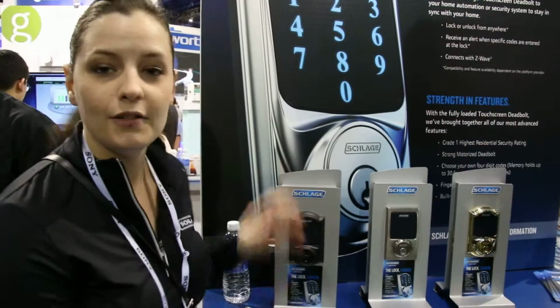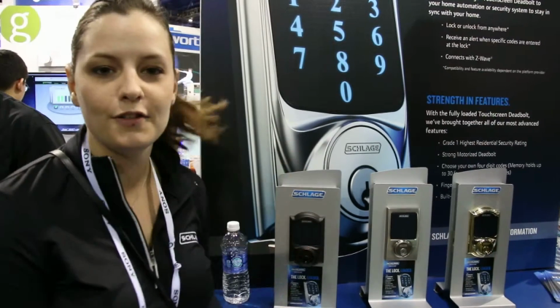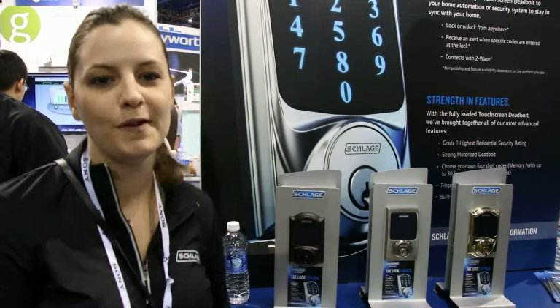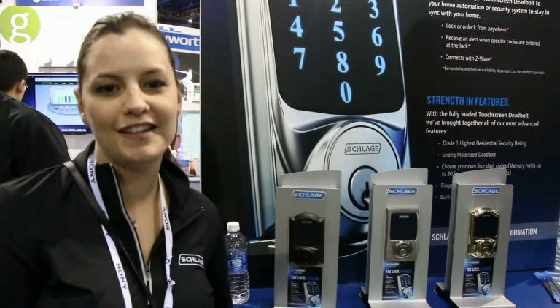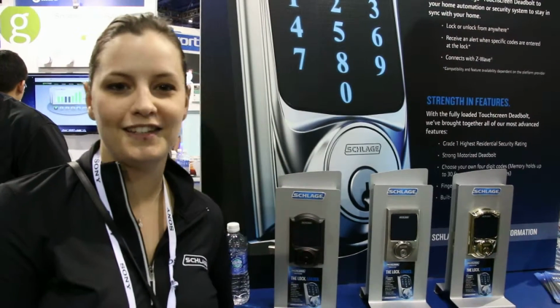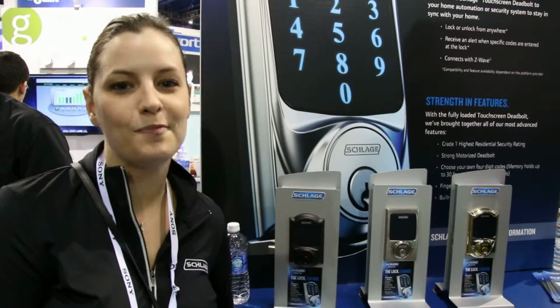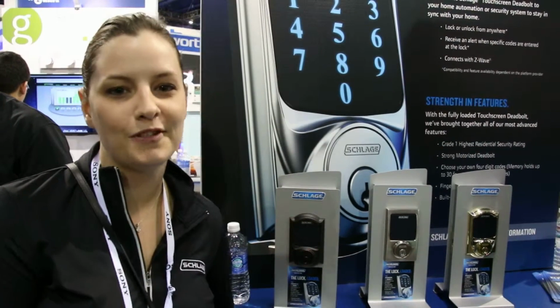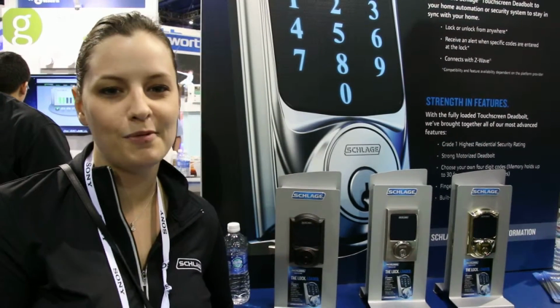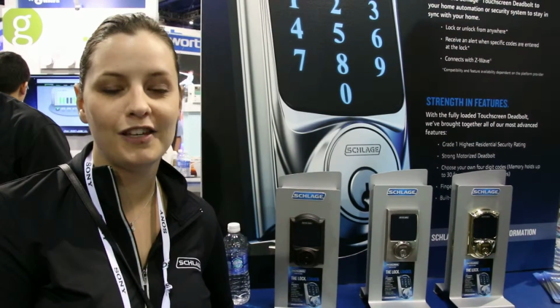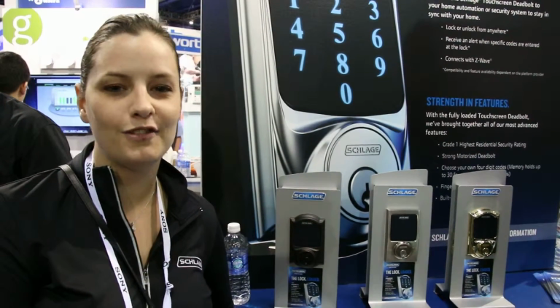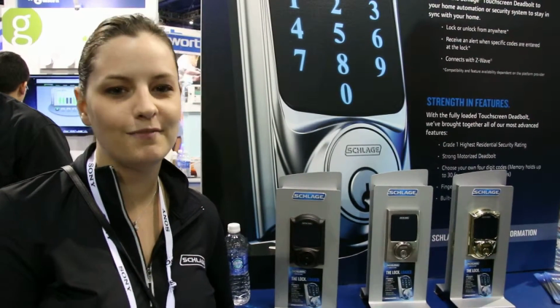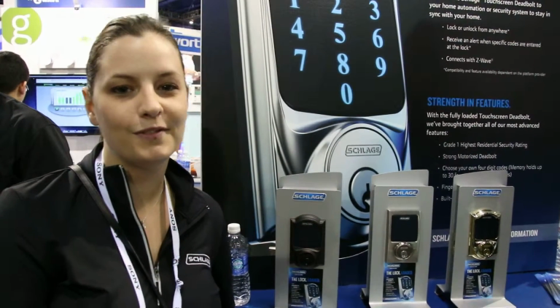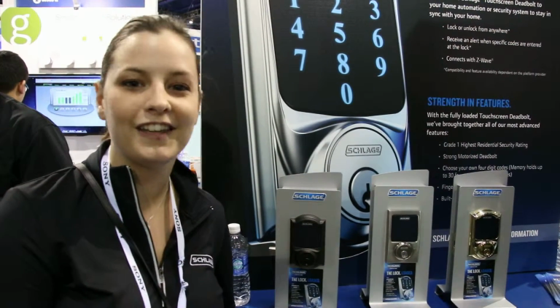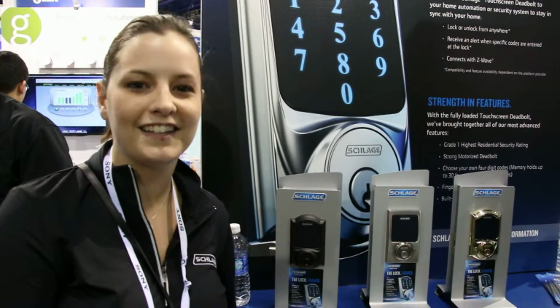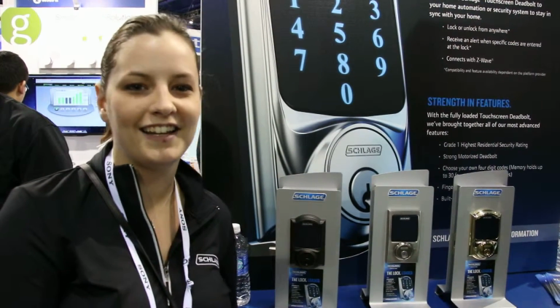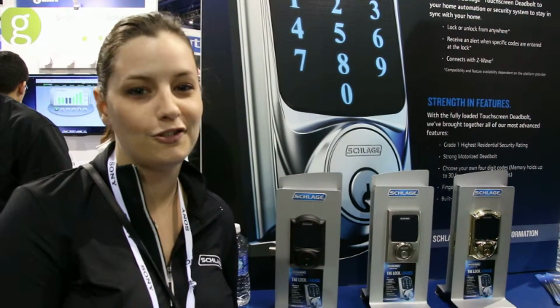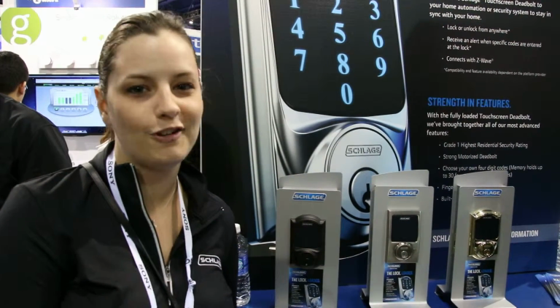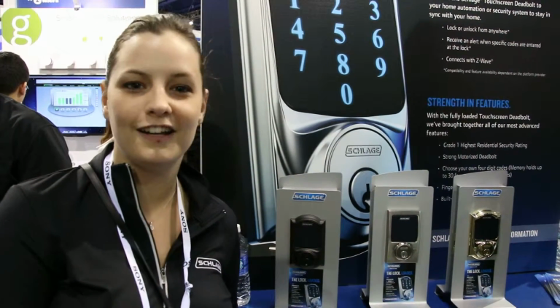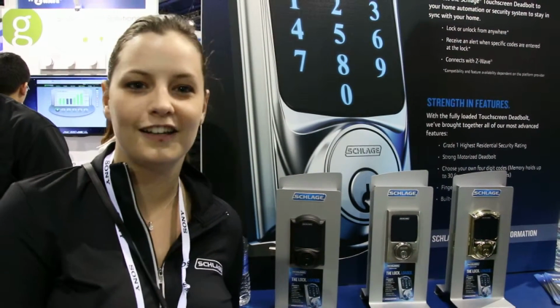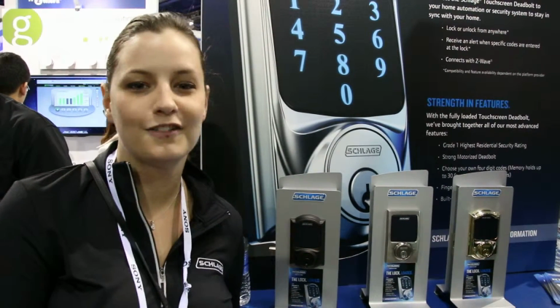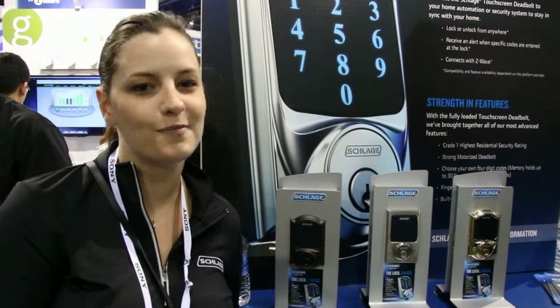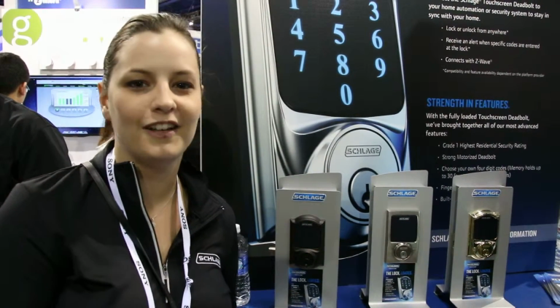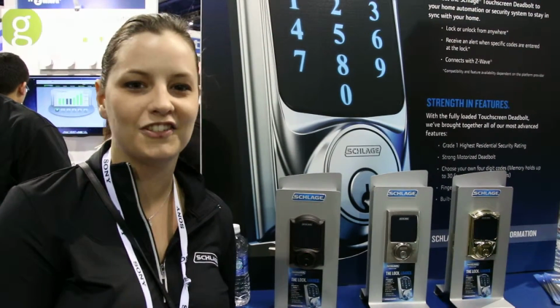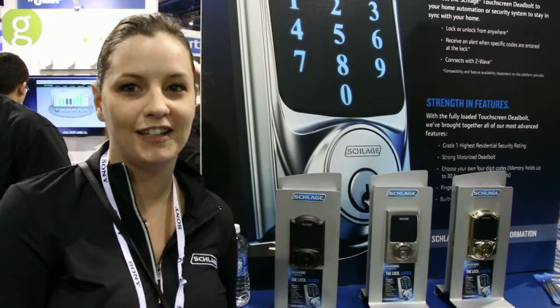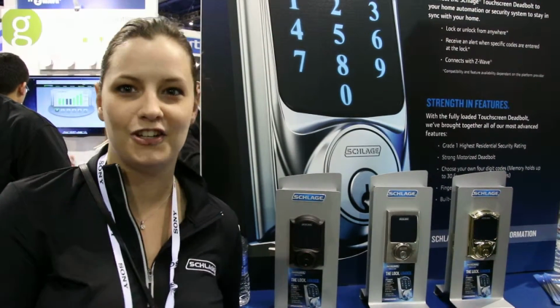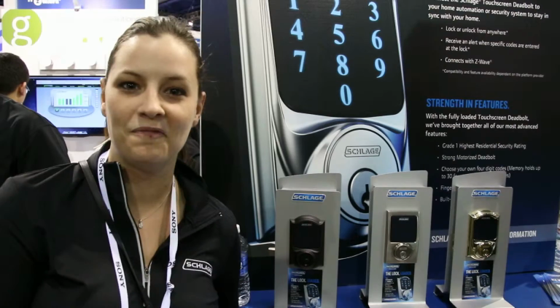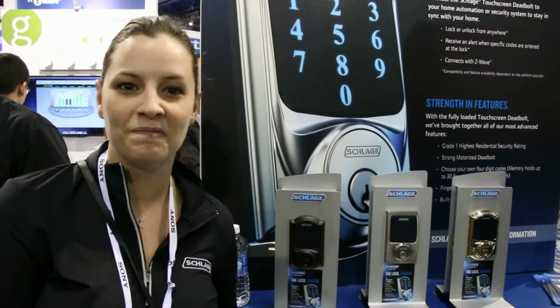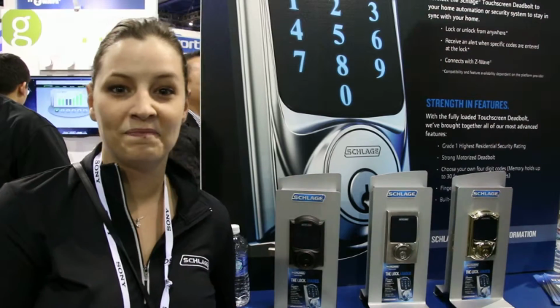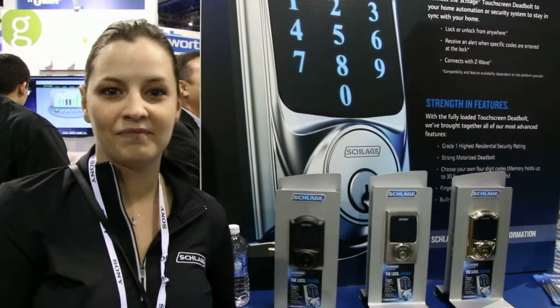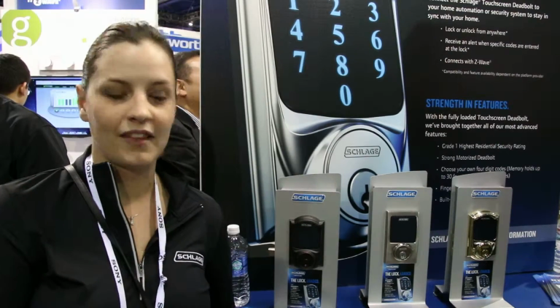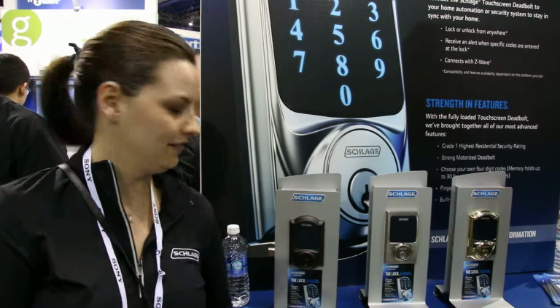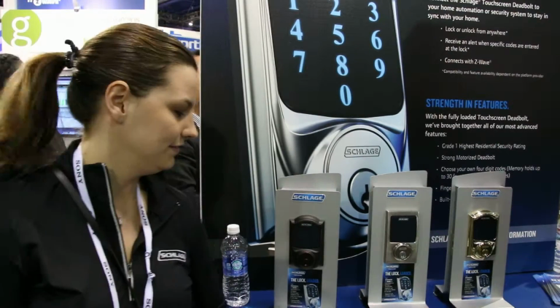So it's super easy, super simple to use, and I'm really excited to show it here at Consumer Electronics. That's a really good pitch.